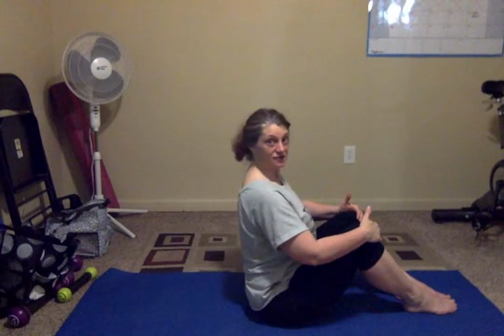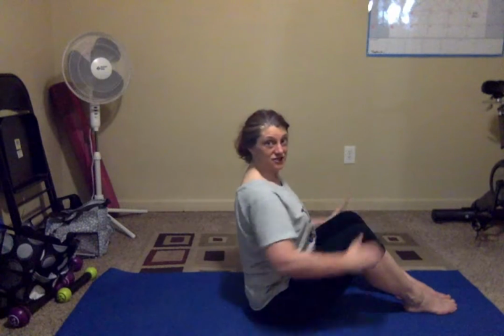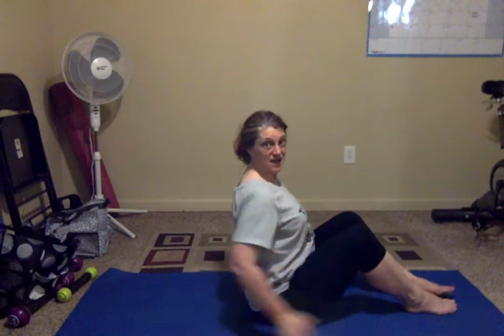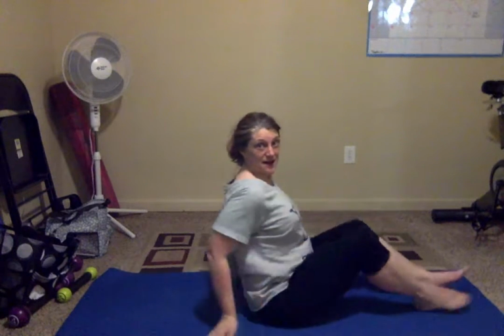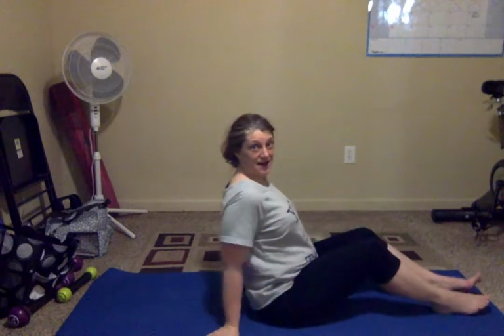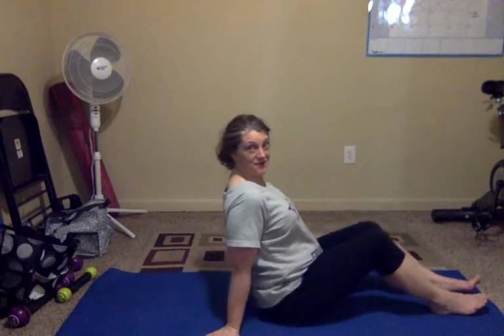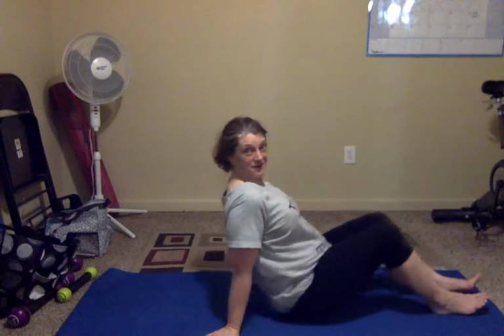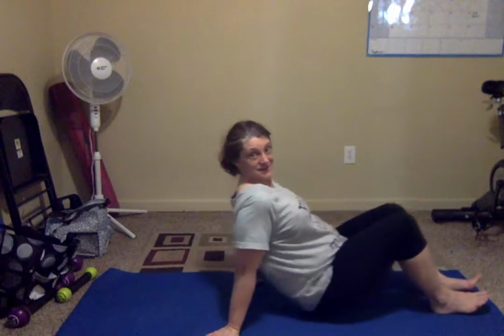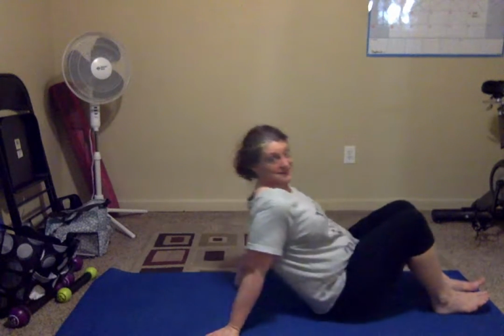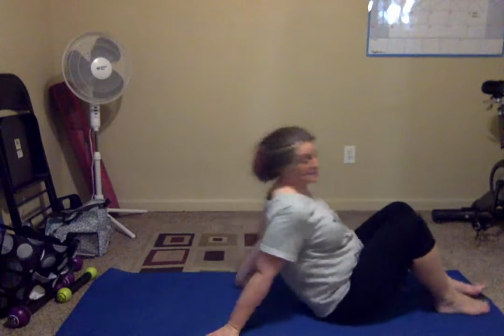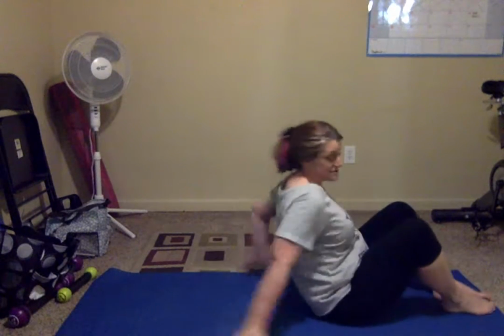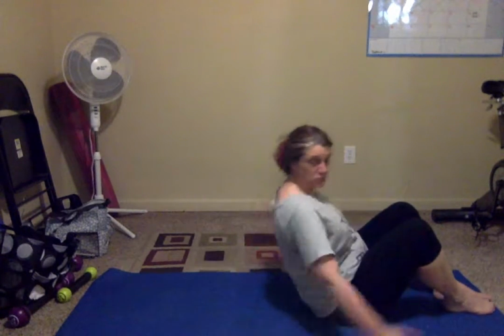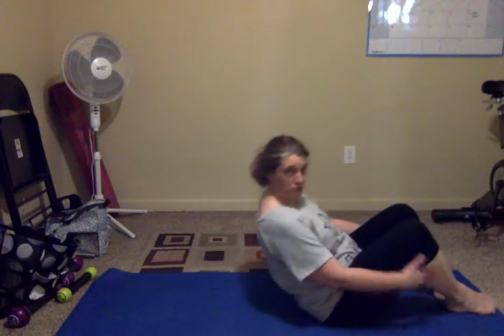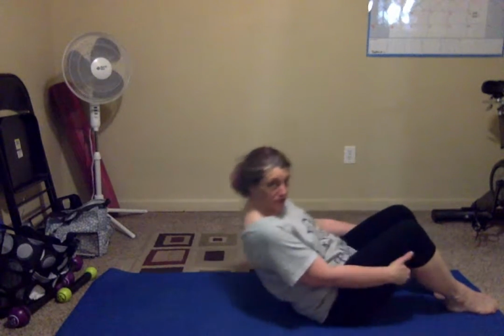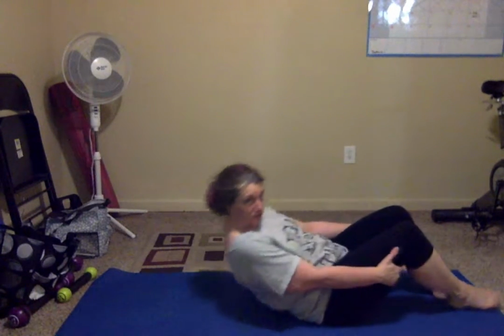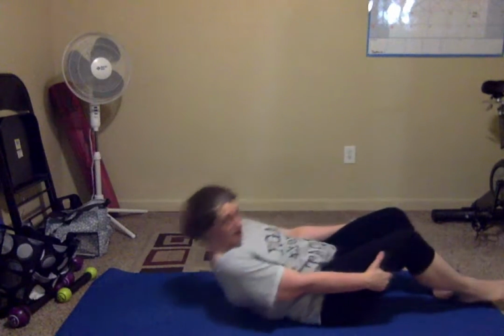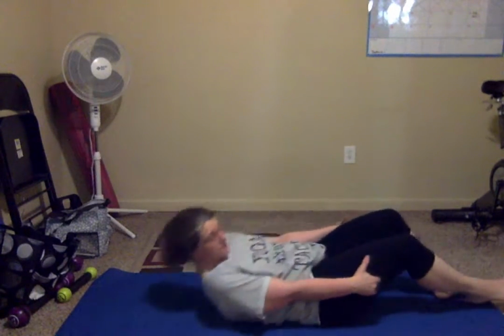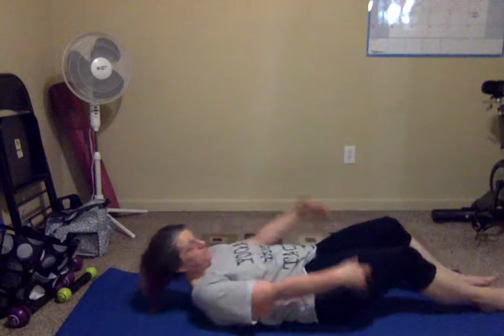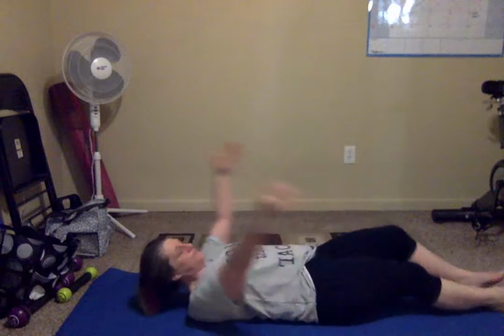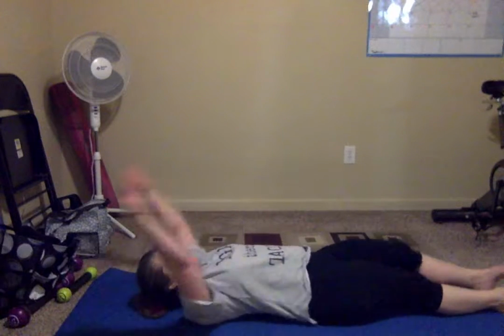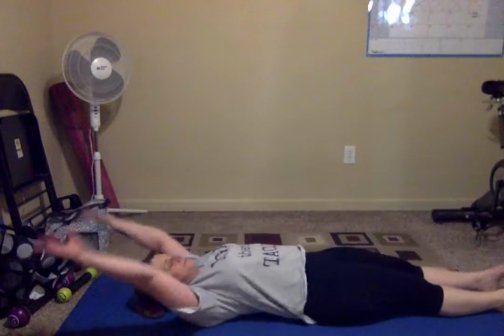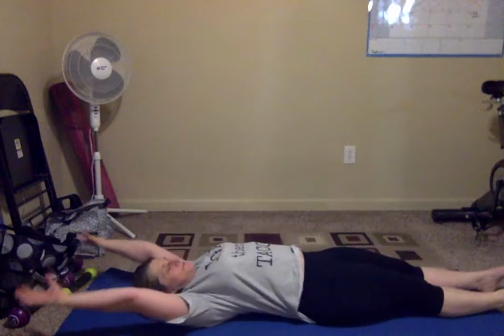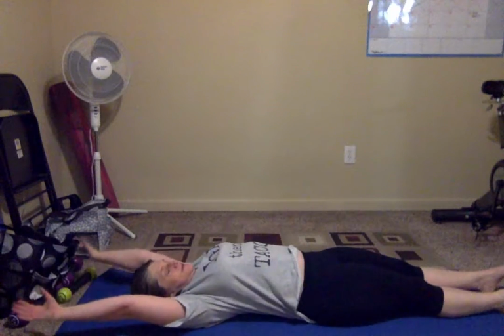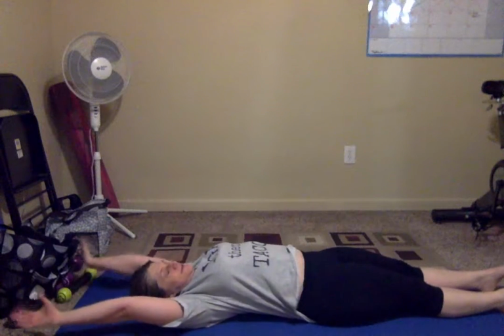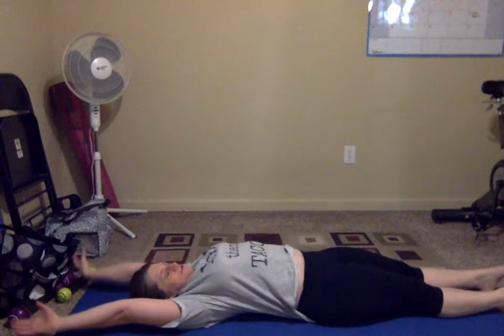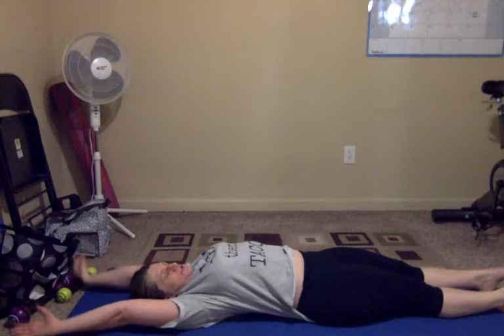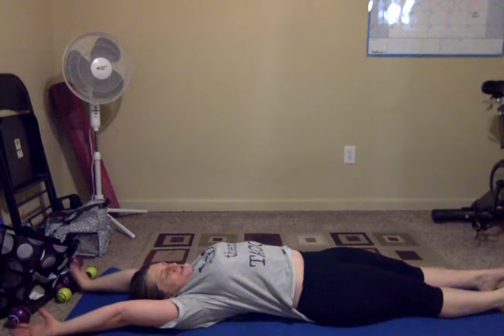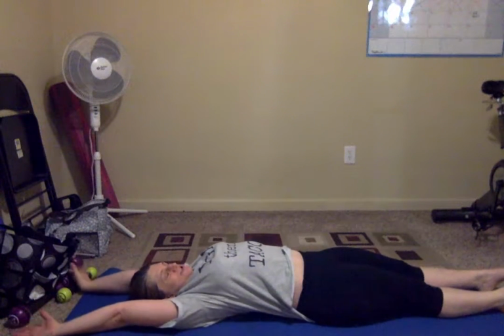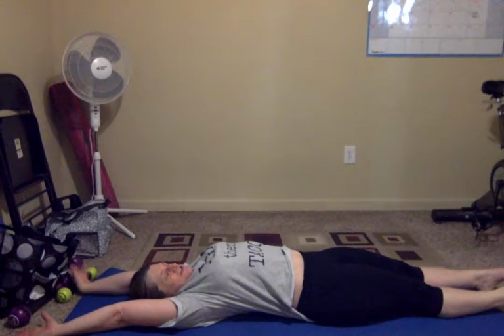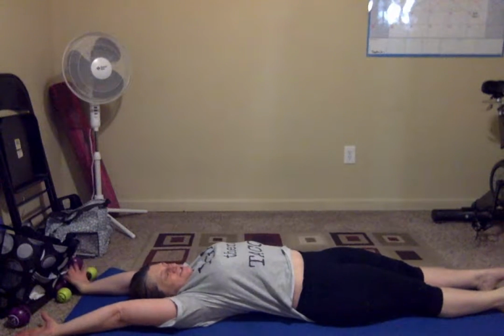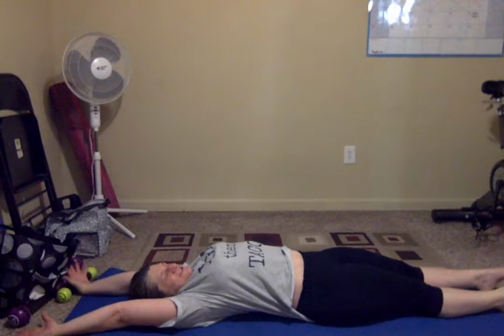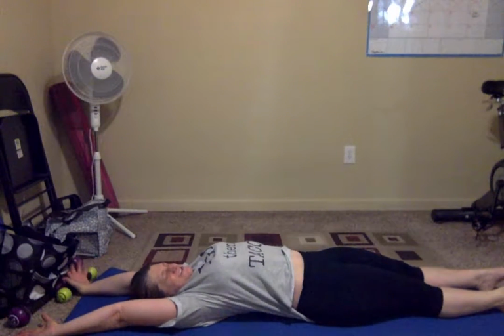Stretch that back out, you guys. This is super quick, right? Stretch, stretch, stretch.